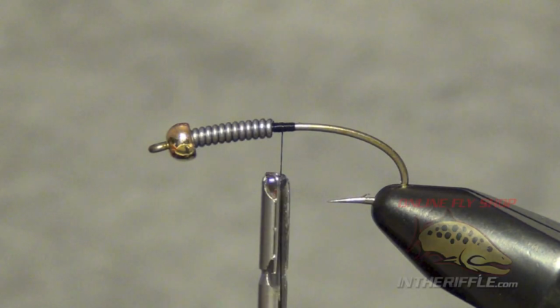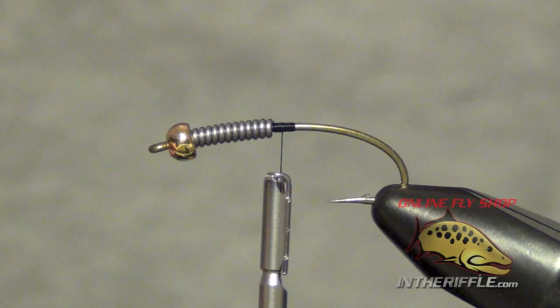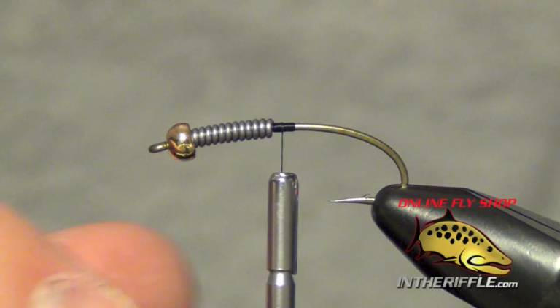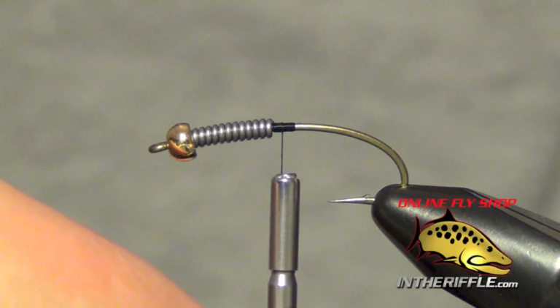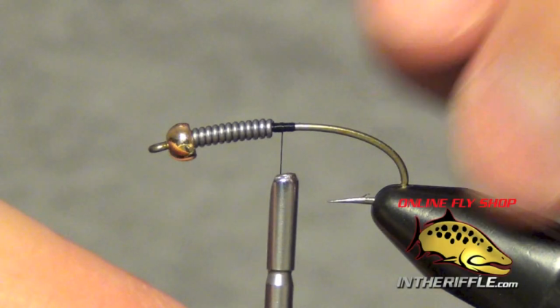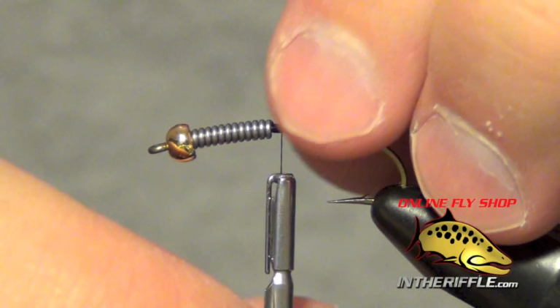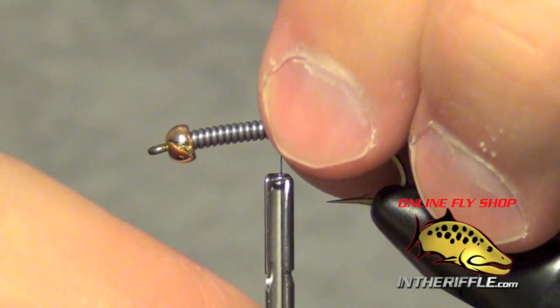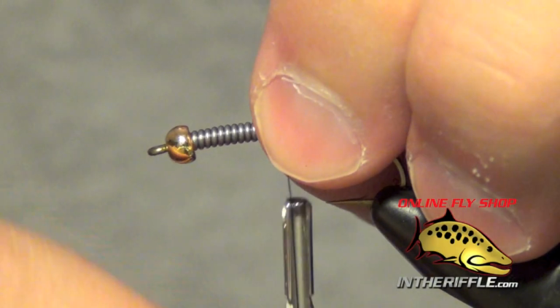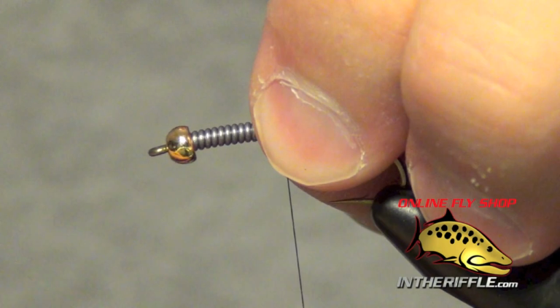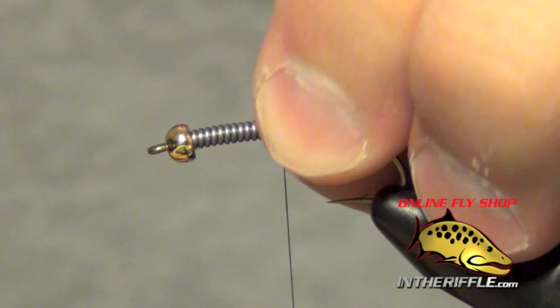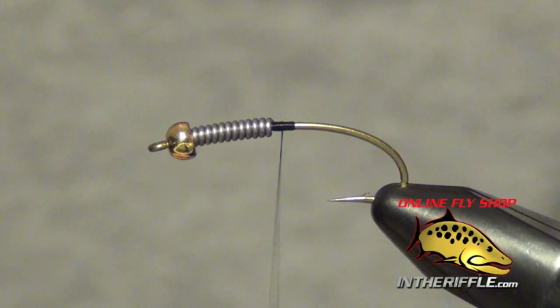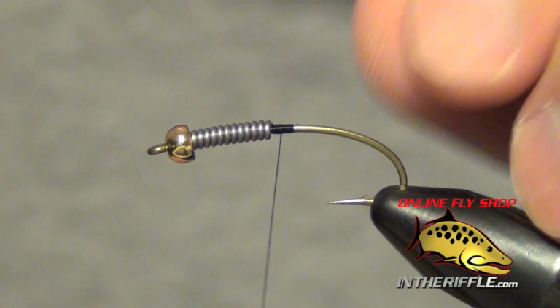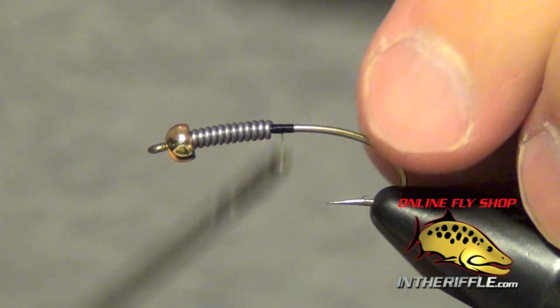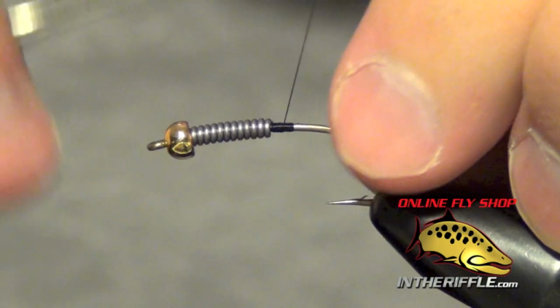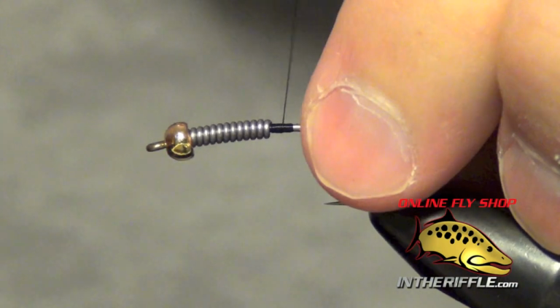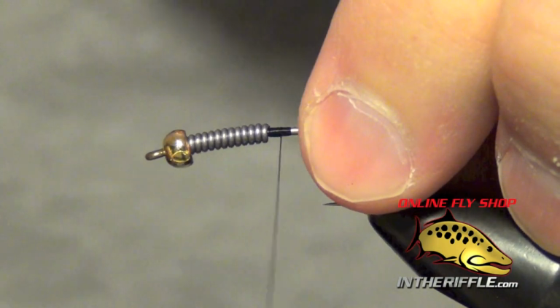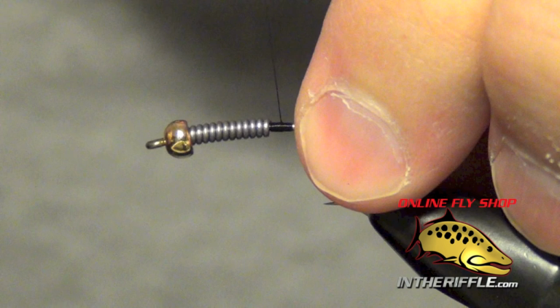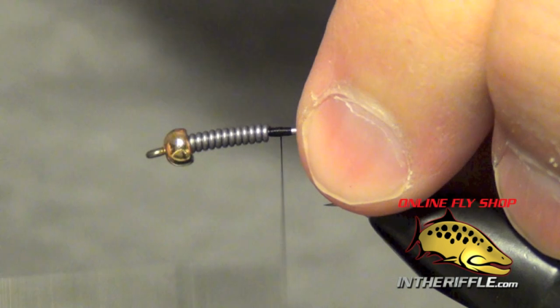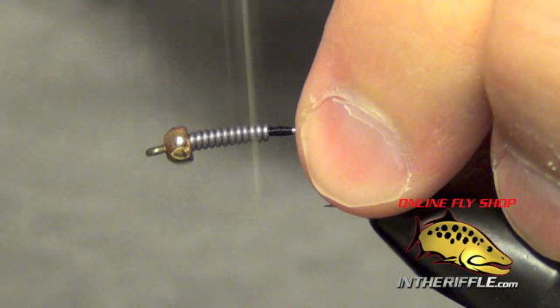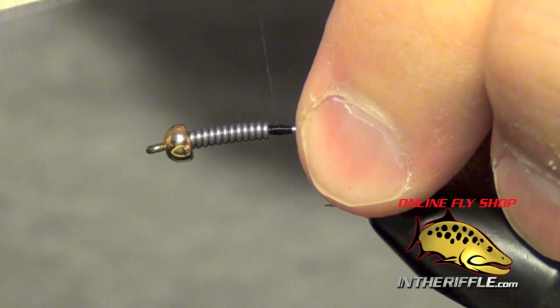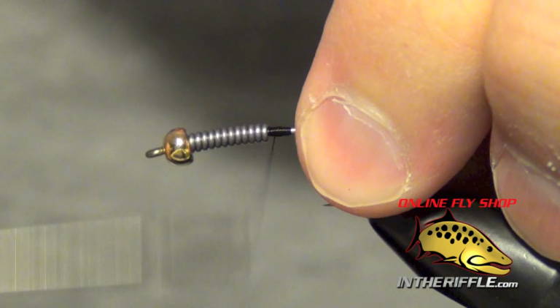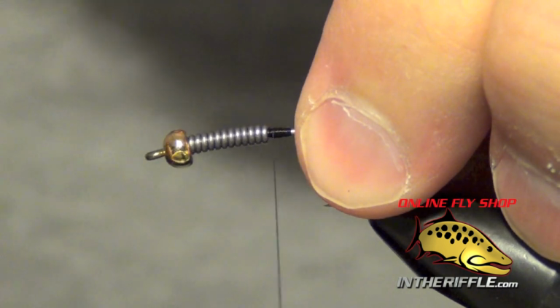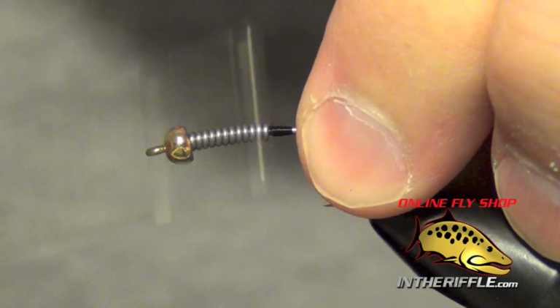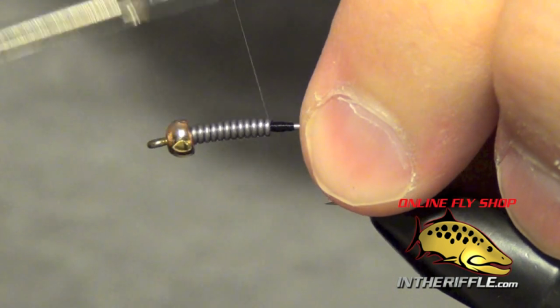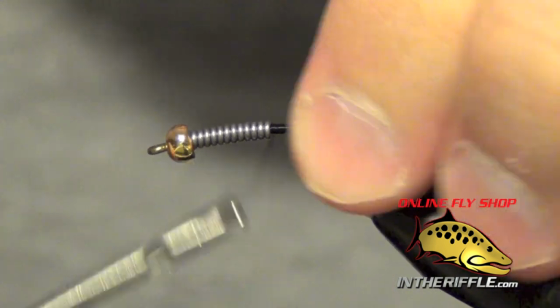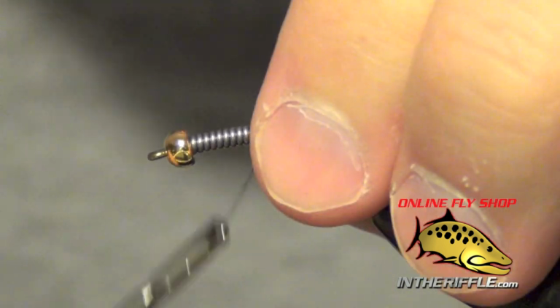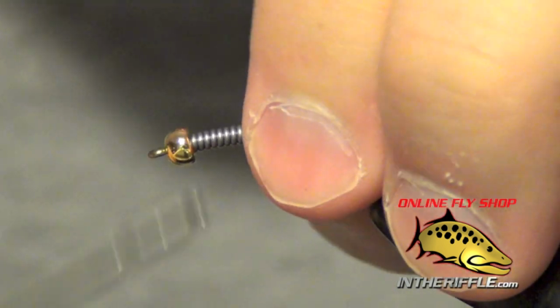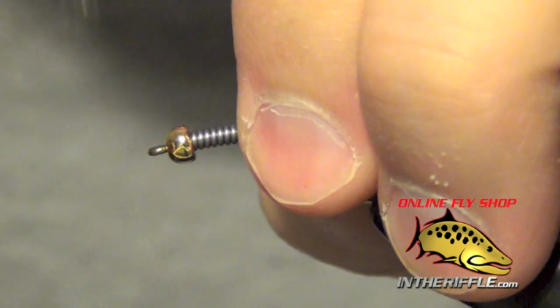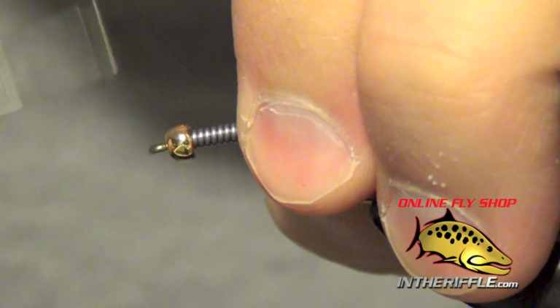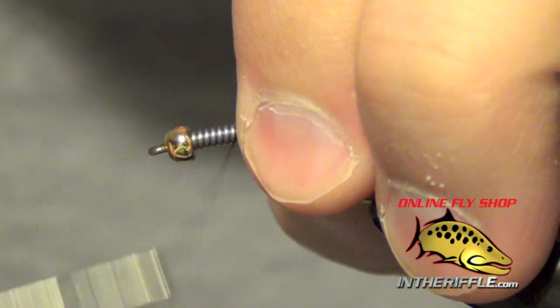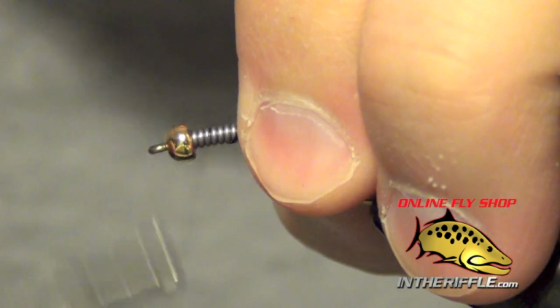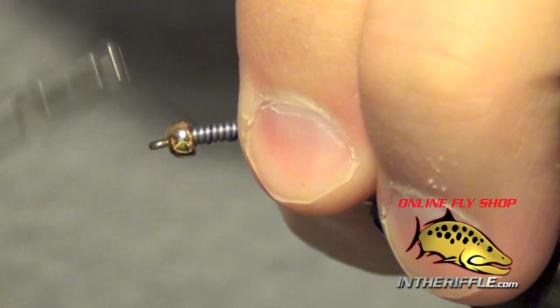In this video, we're going to be tying a little stonefly called the Wired Stonefly Nymph.